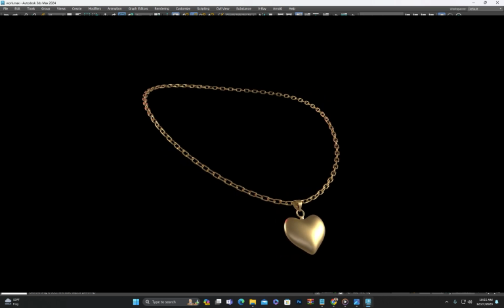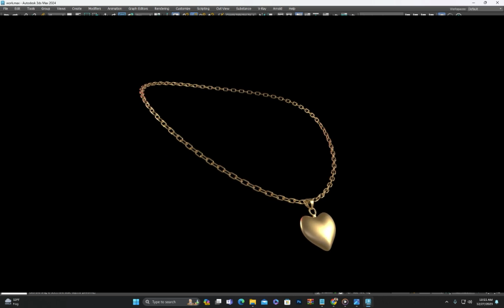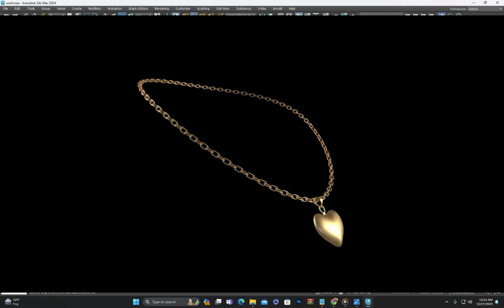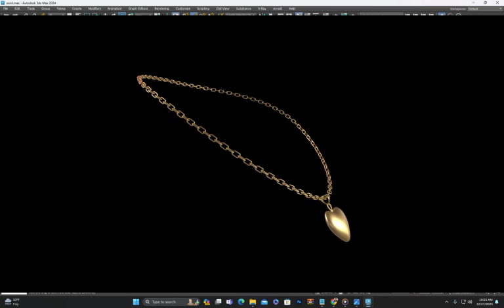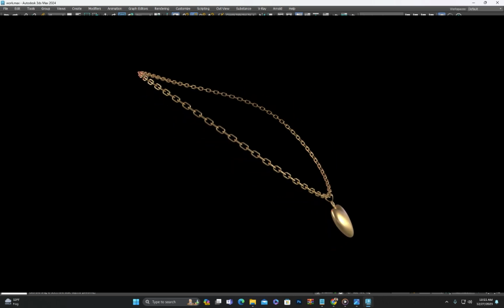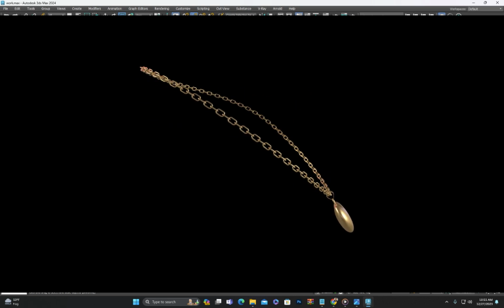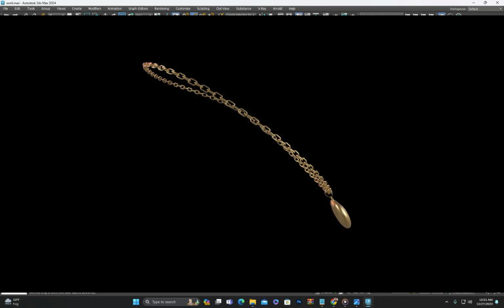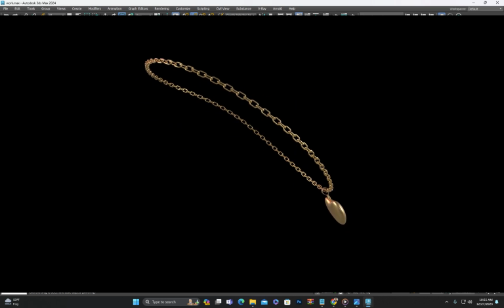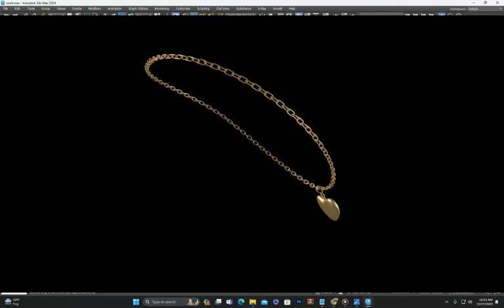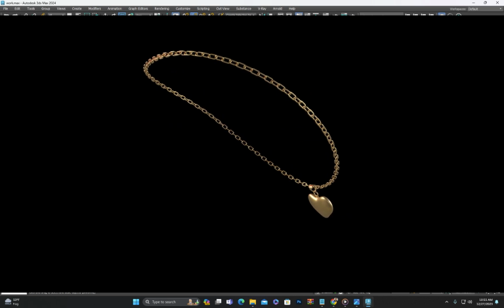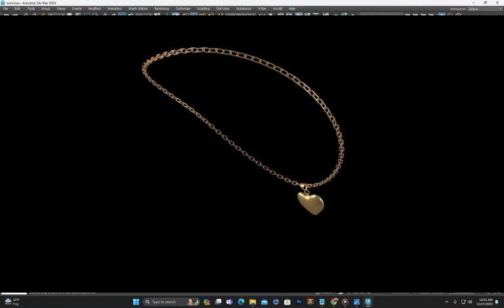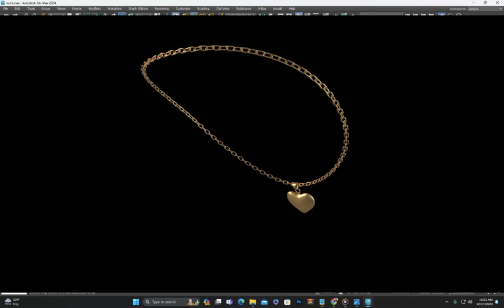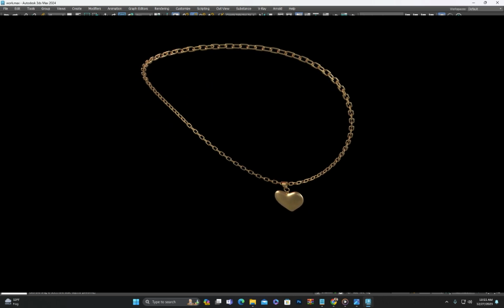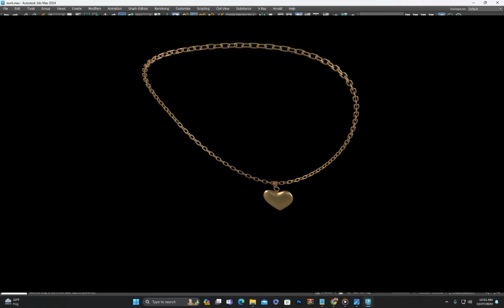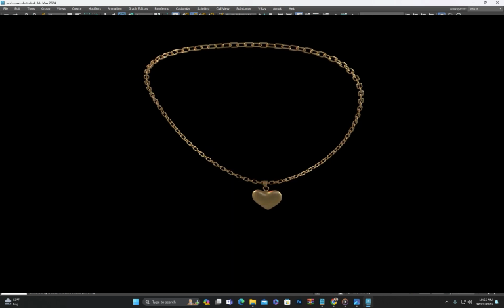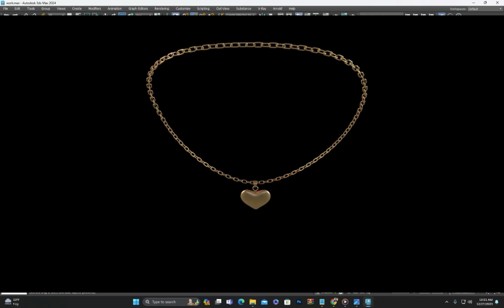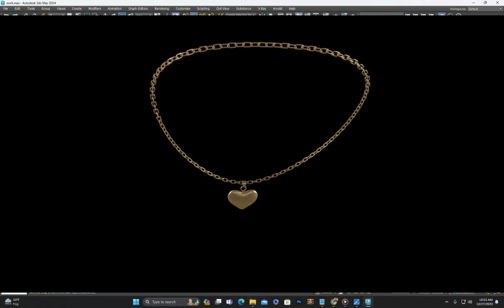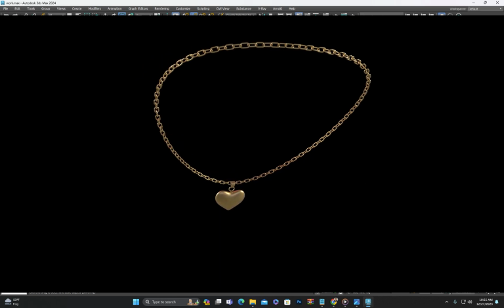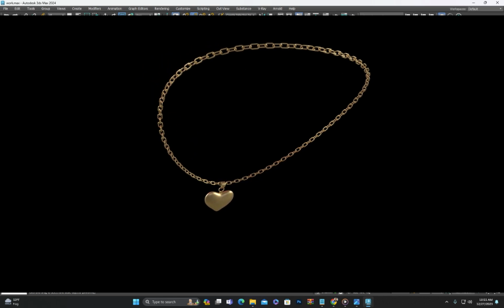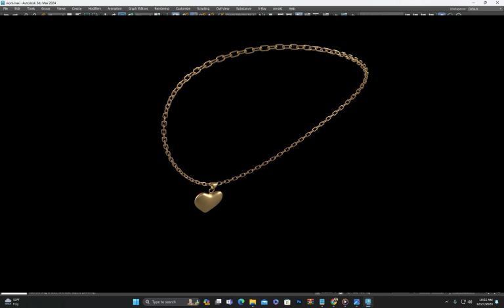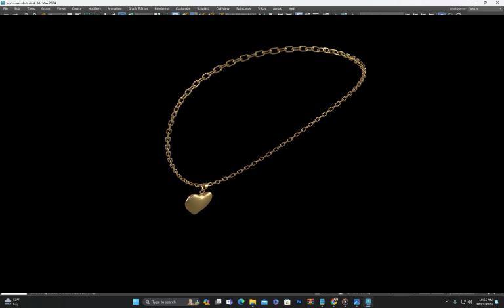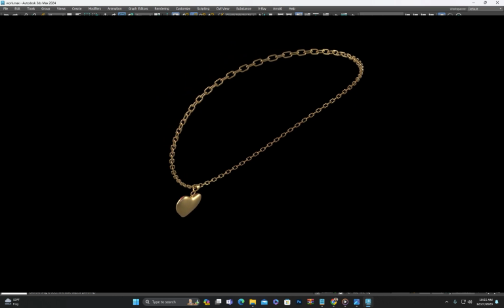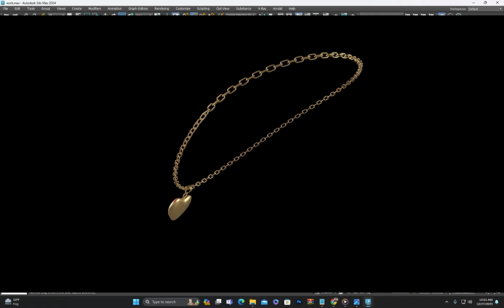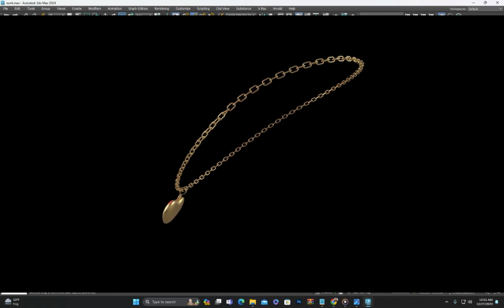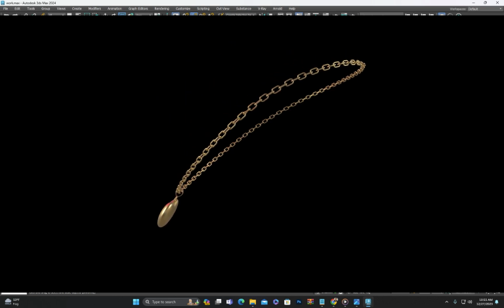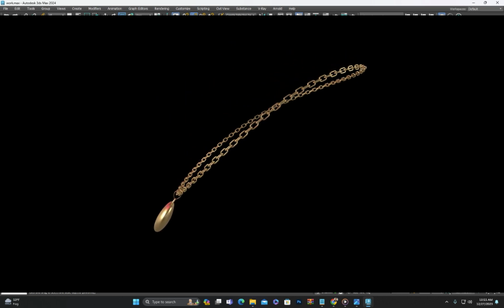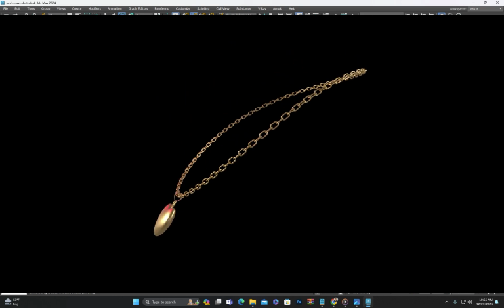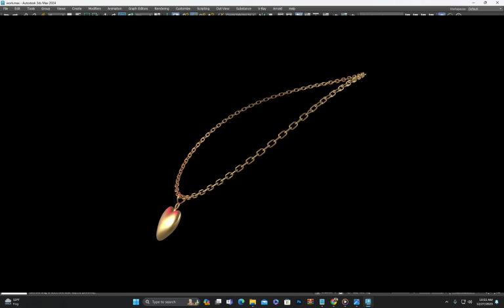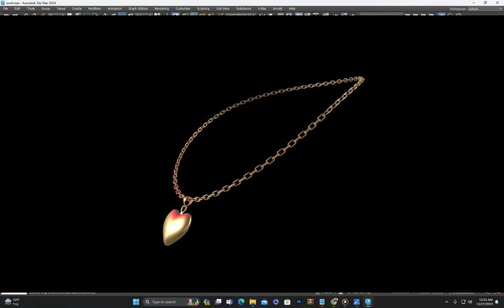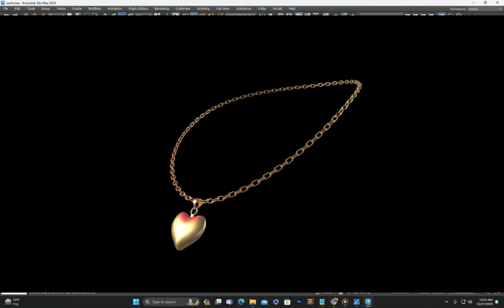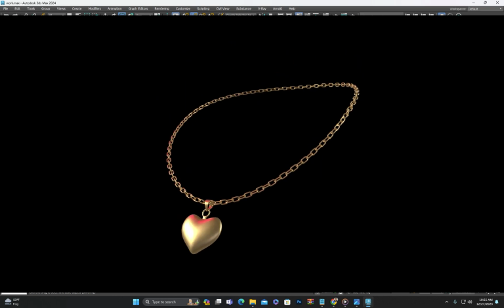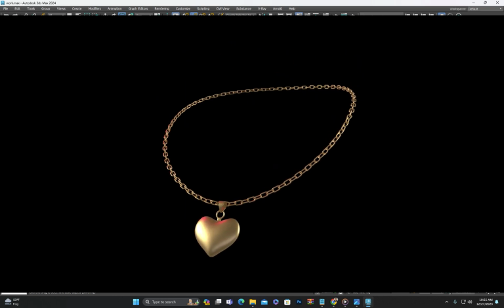Hello everyone, in today's video we are designing a necklace based on the reference you are currently seeing. Let's get started.